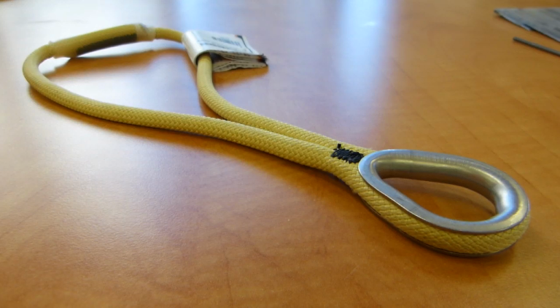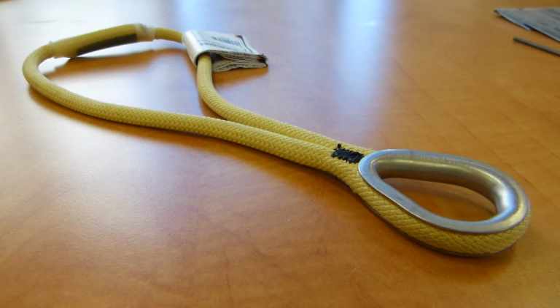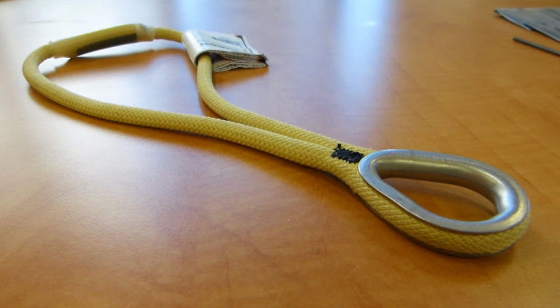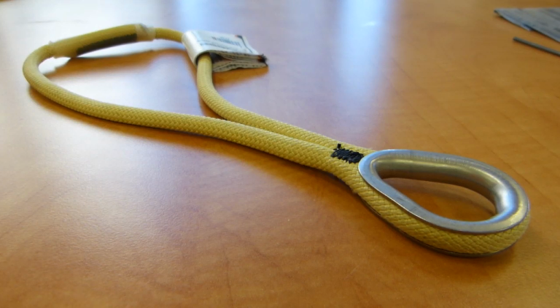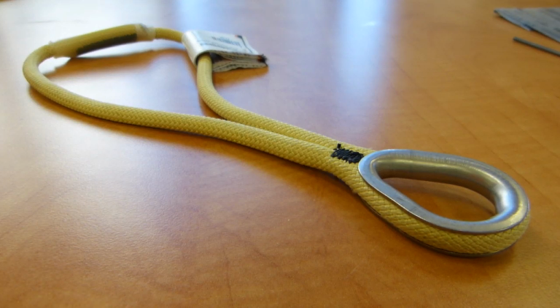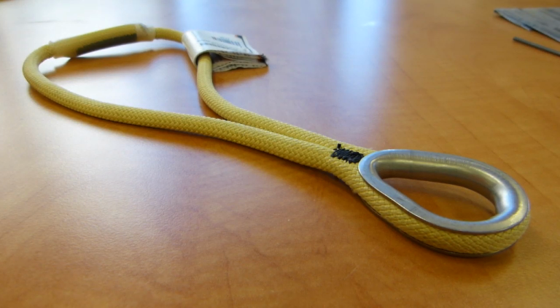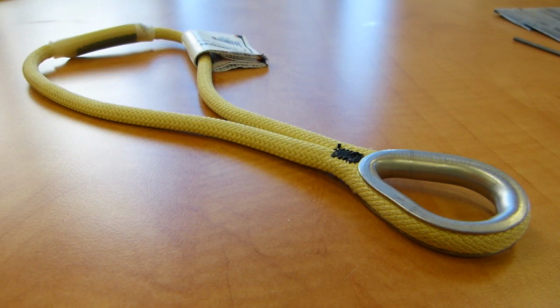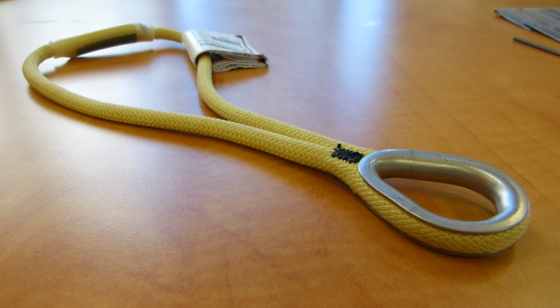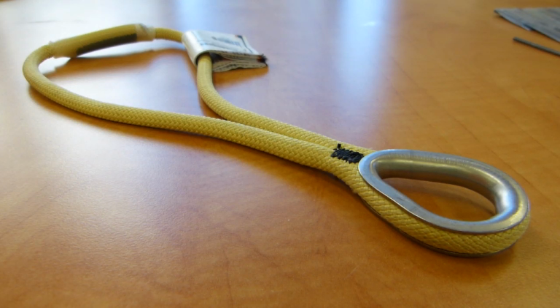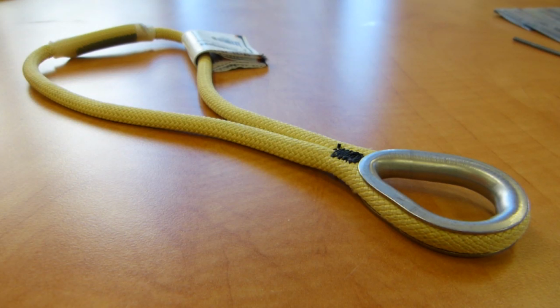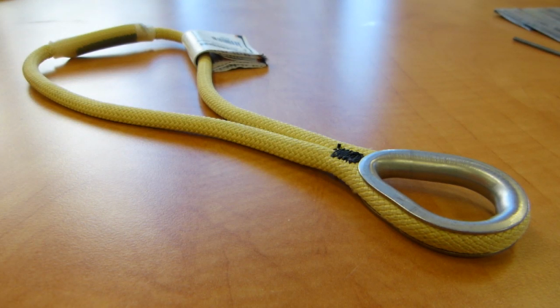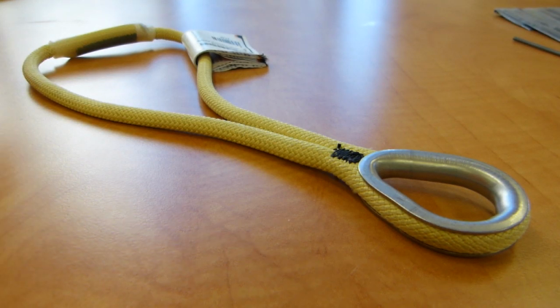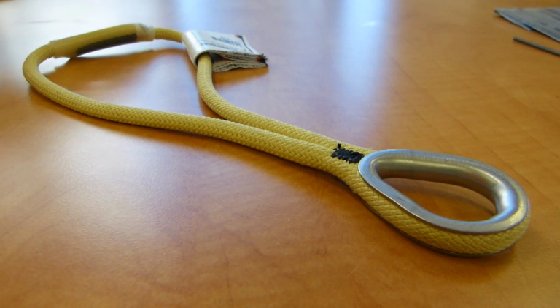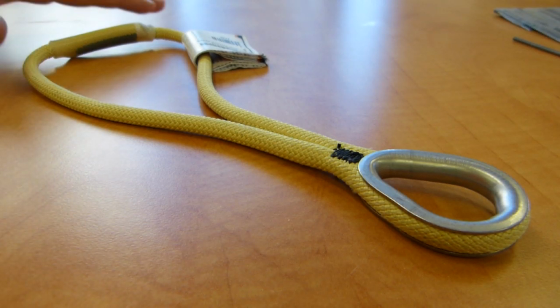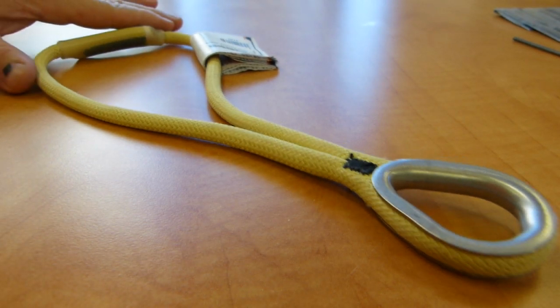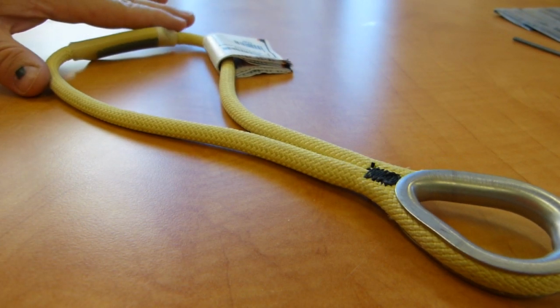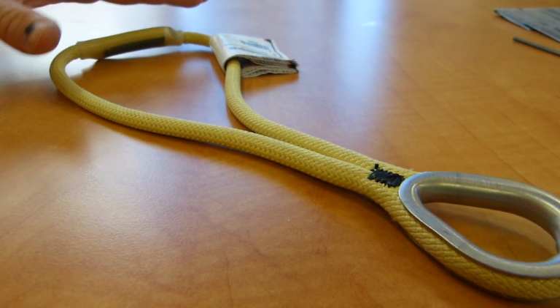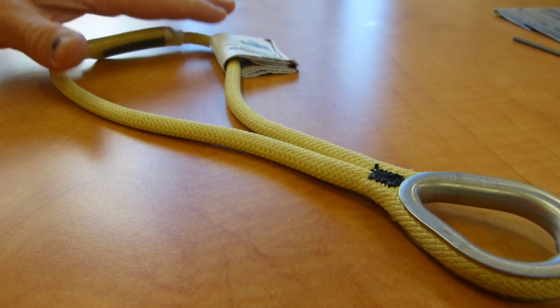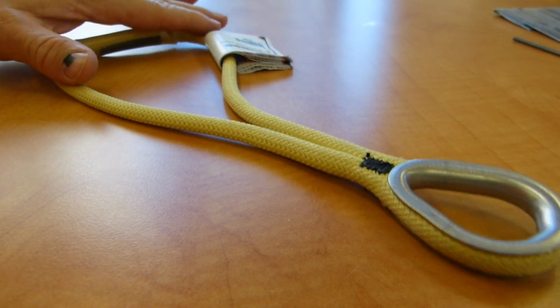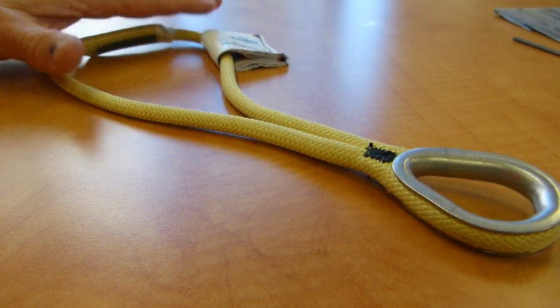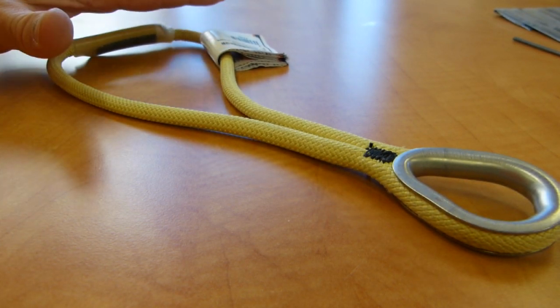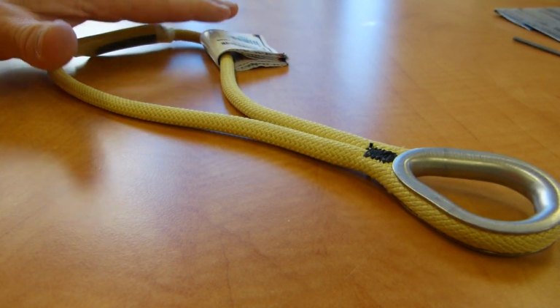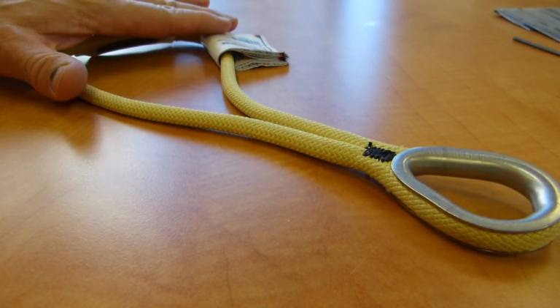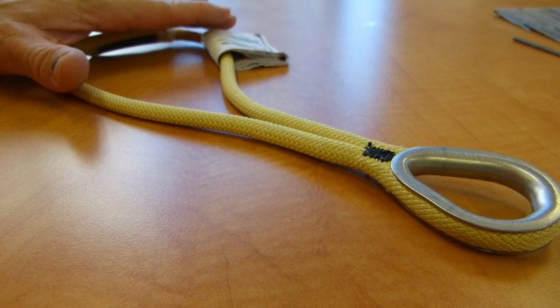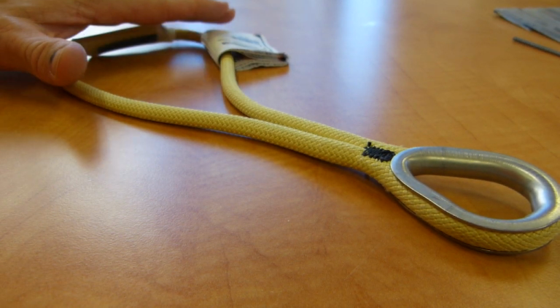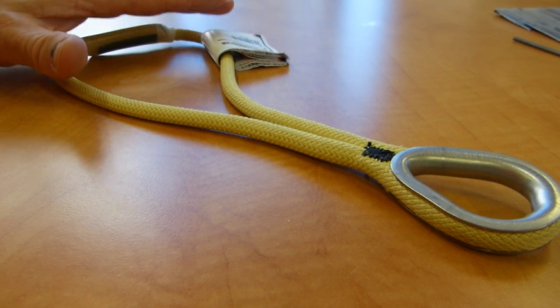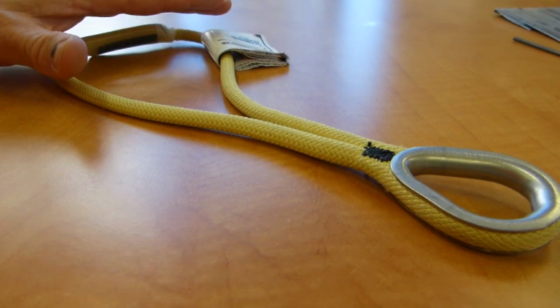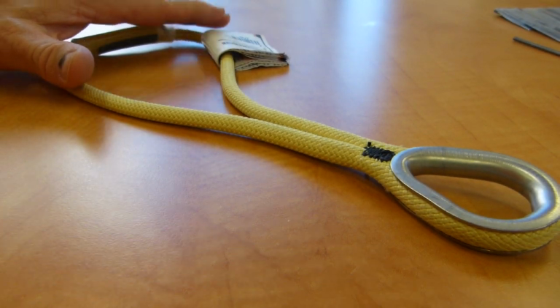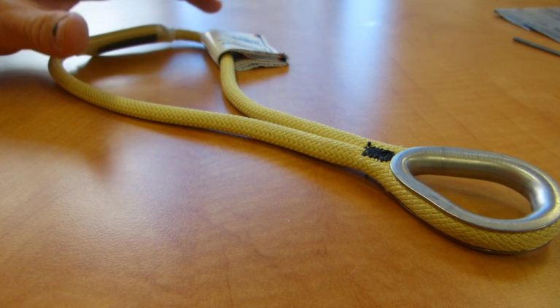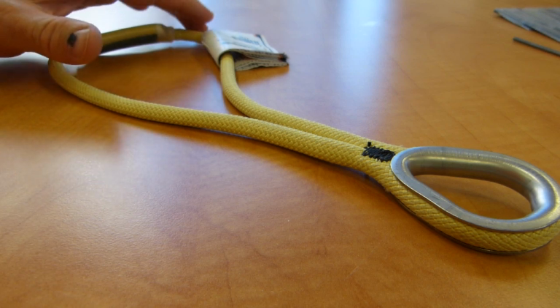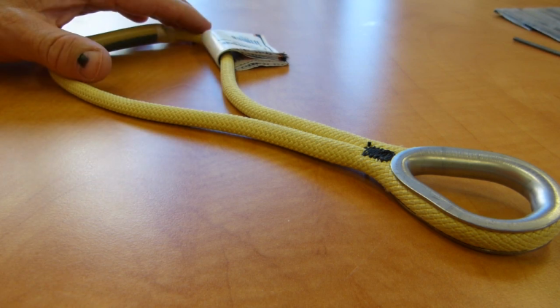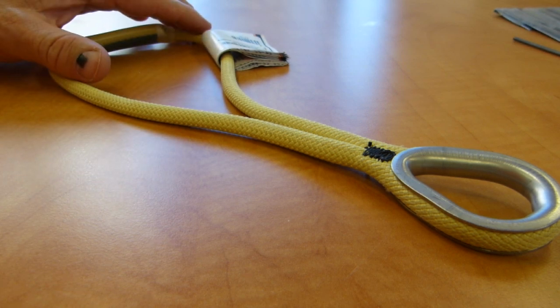Welcome to my manufacturing review. On the table in front of you is a Prusik made by Sterling Rope.